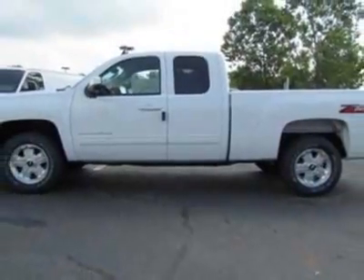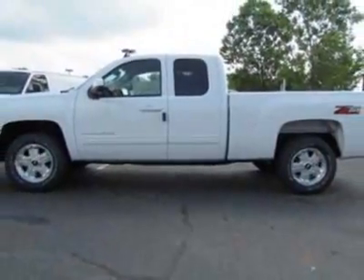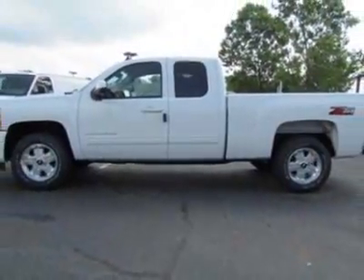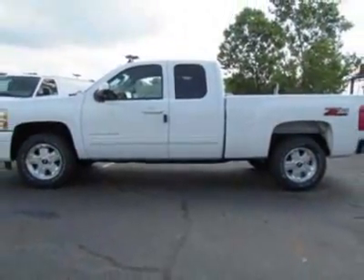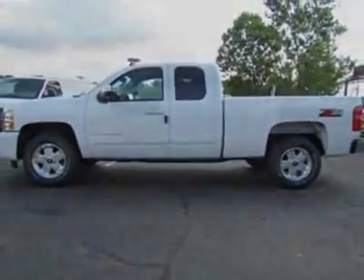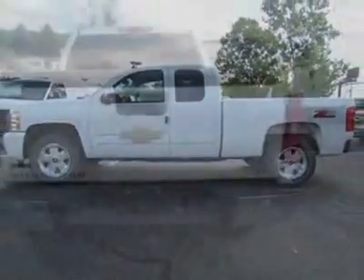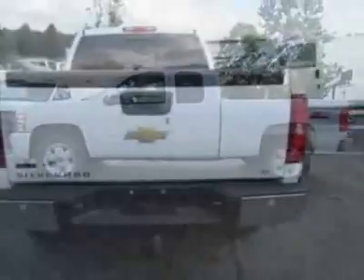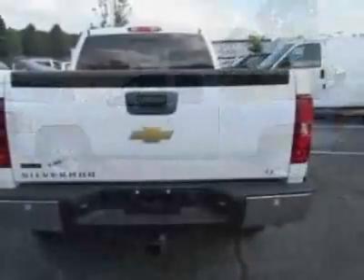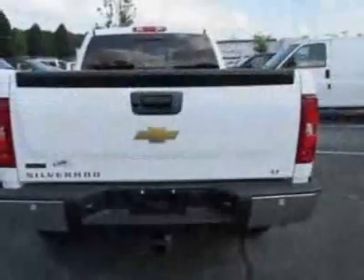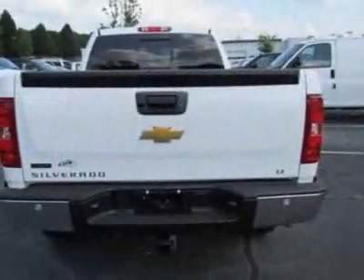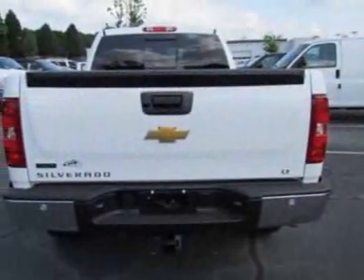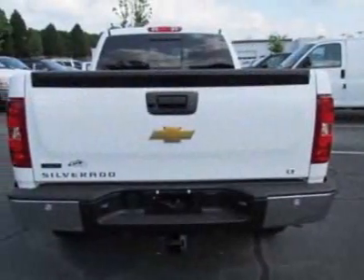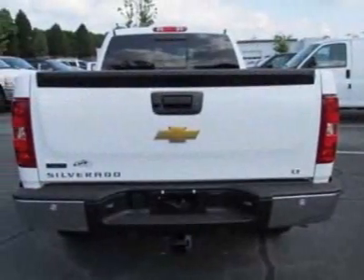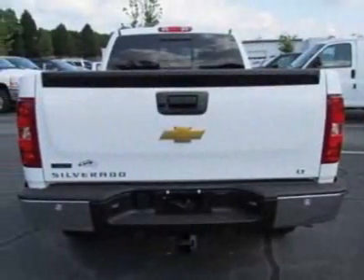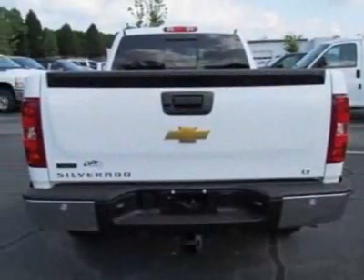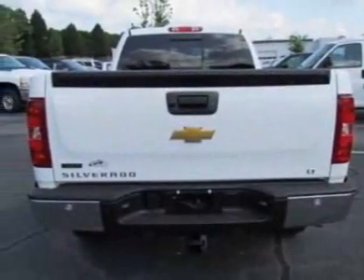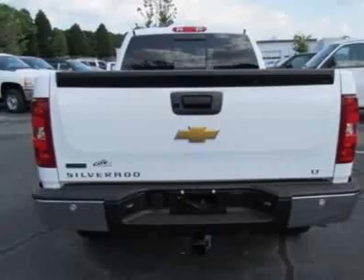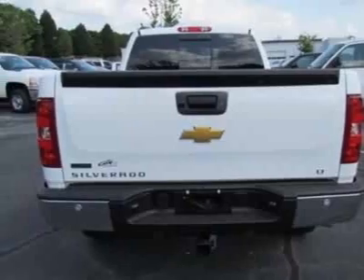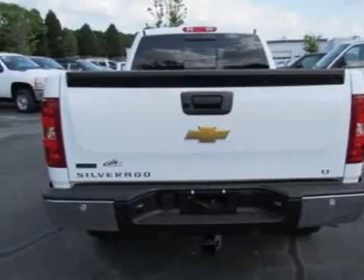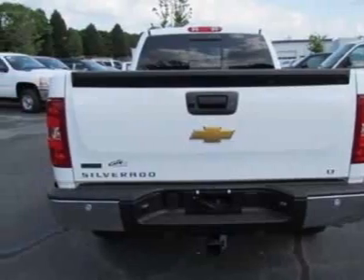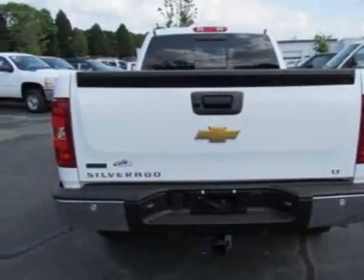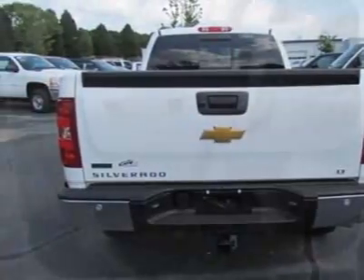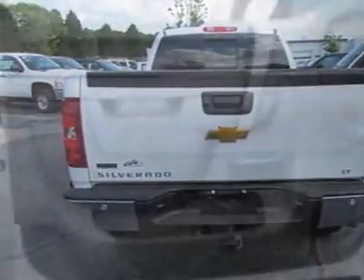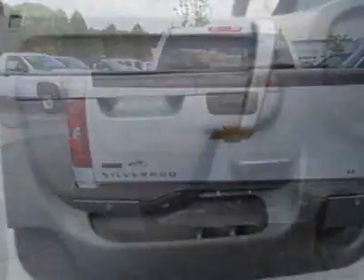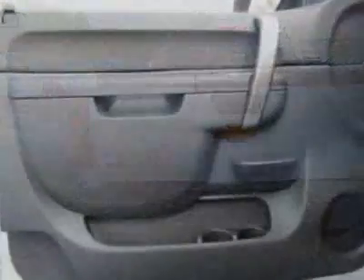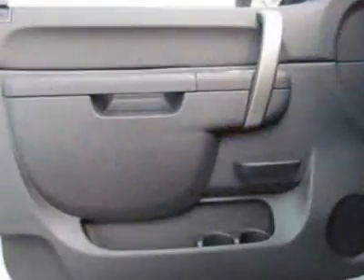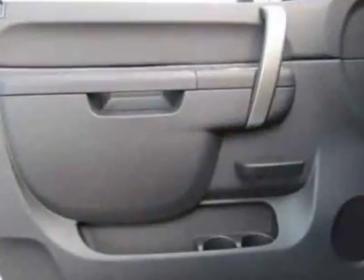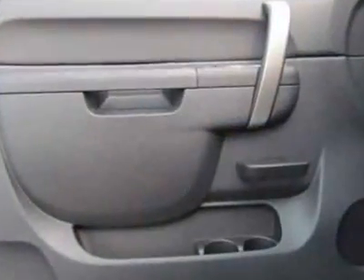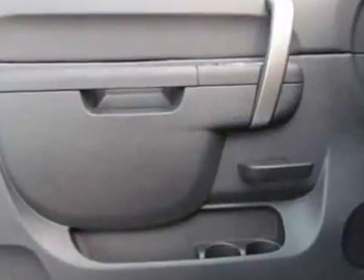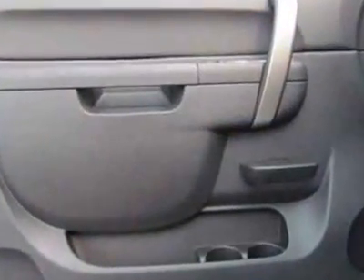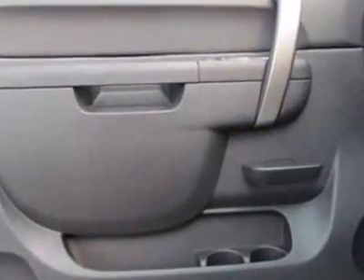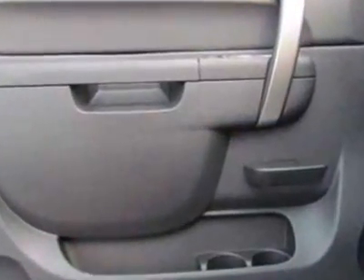This Silverado 1500 boasts a 5.3-liter engine and has a 6-speed automatic transmission.